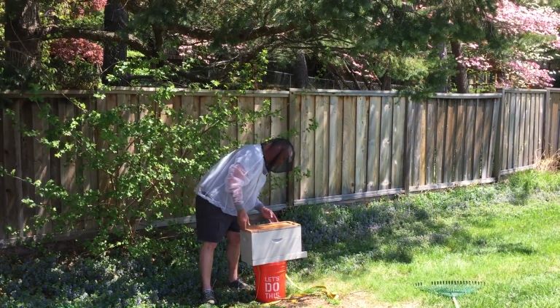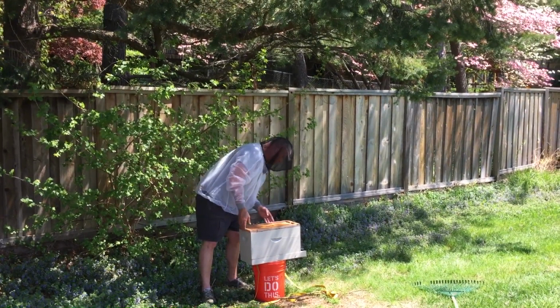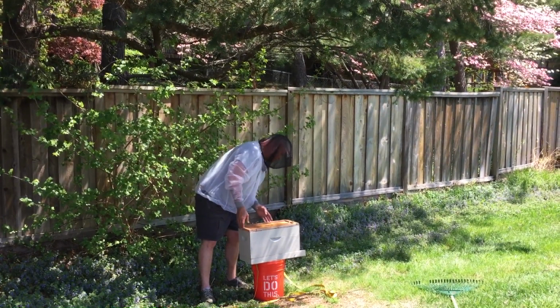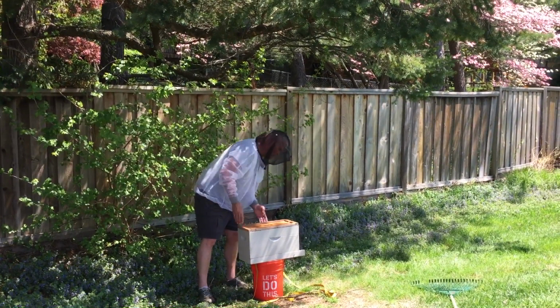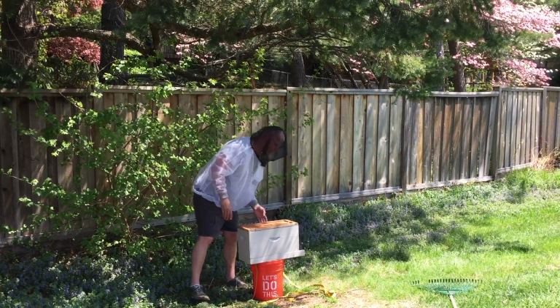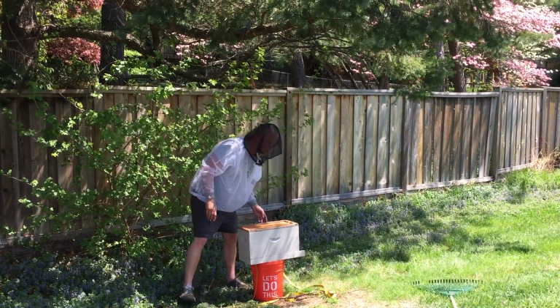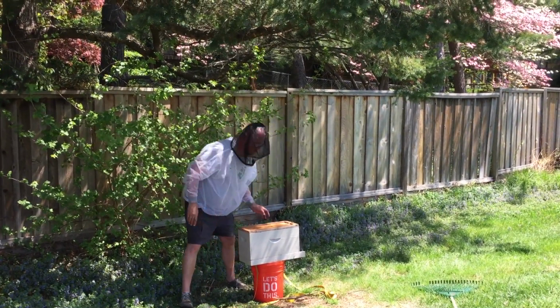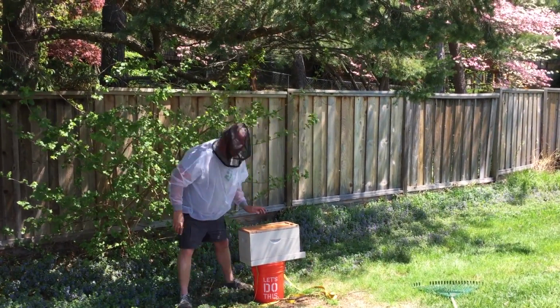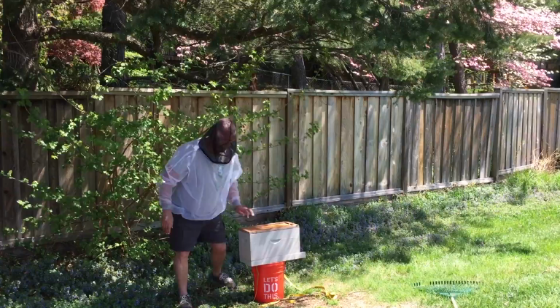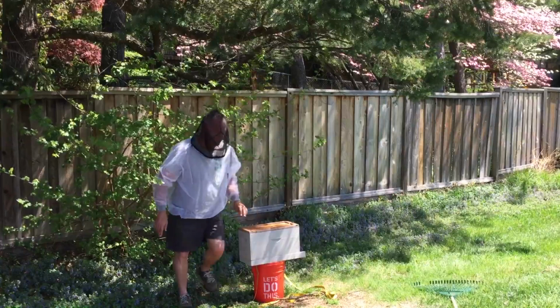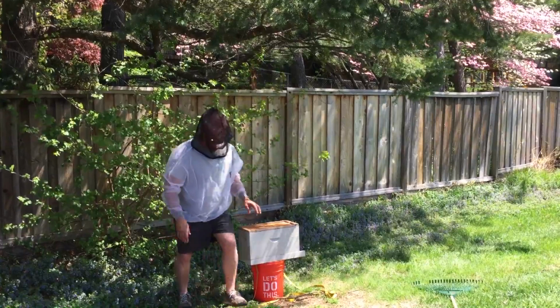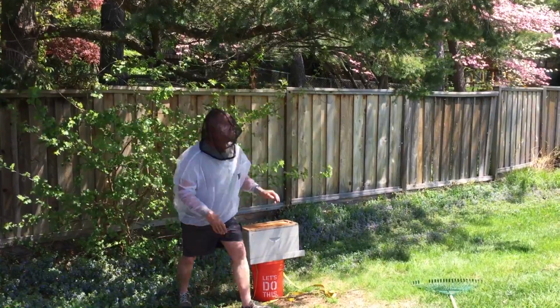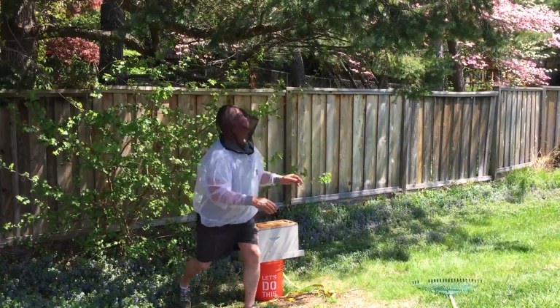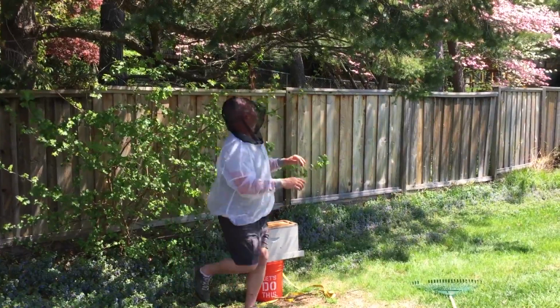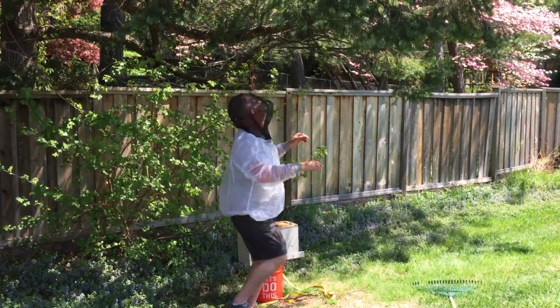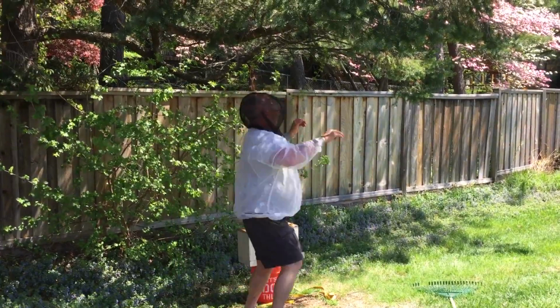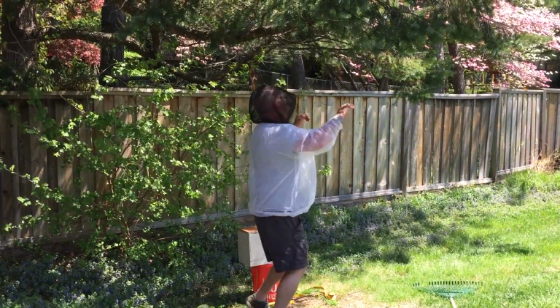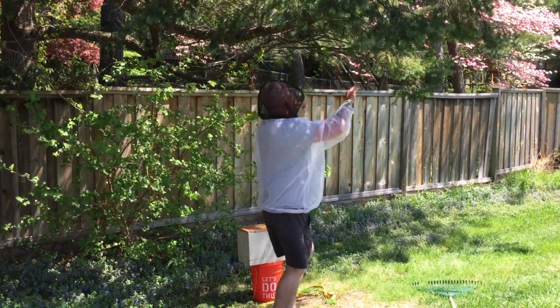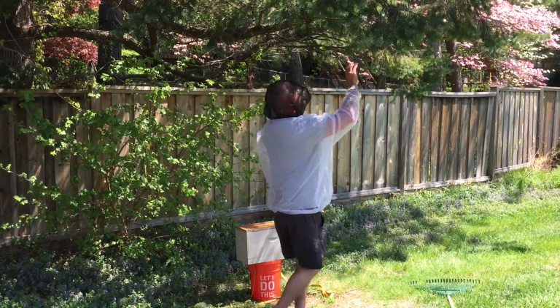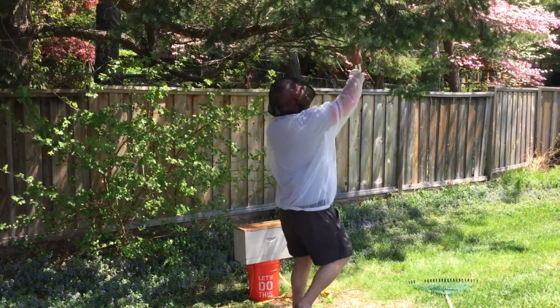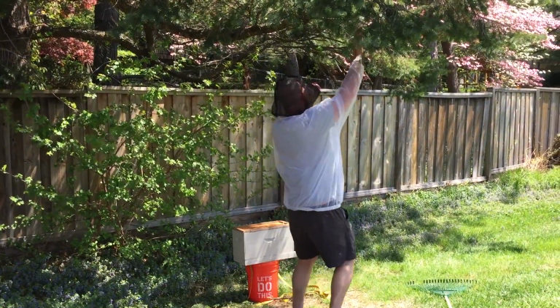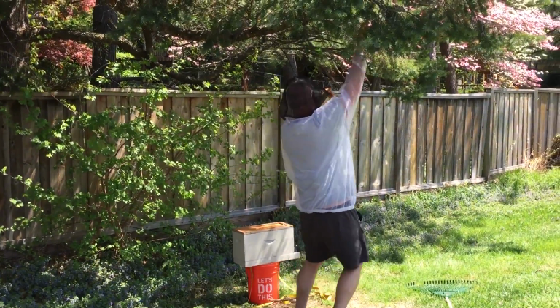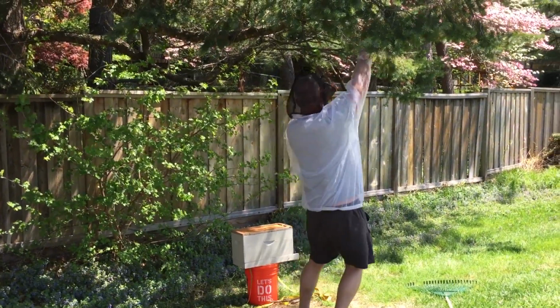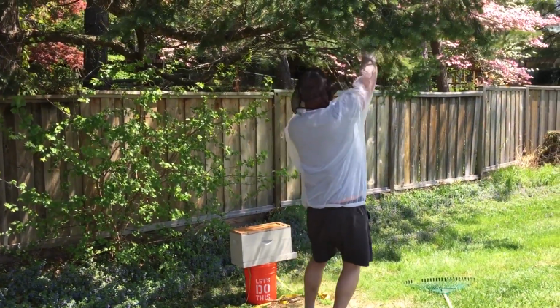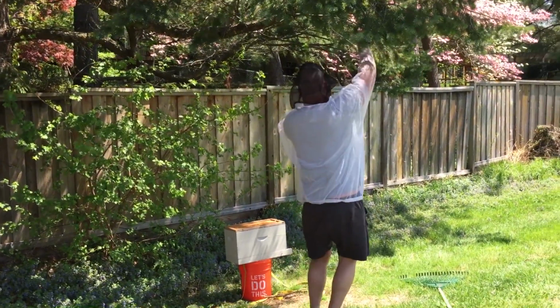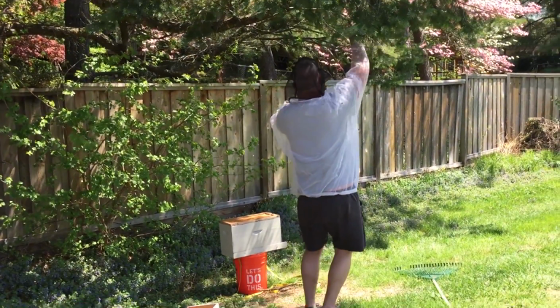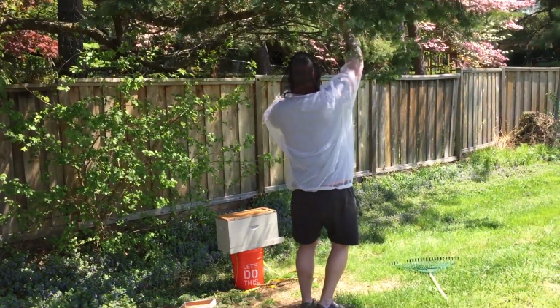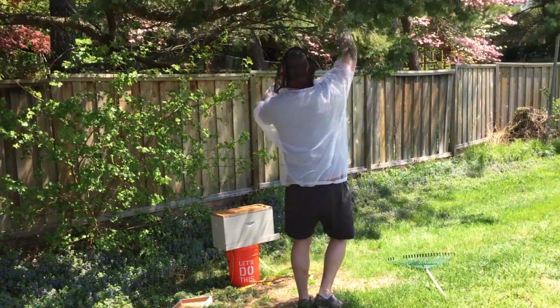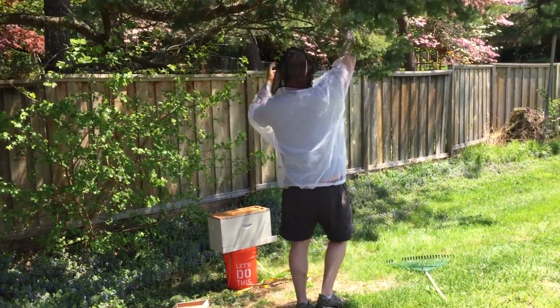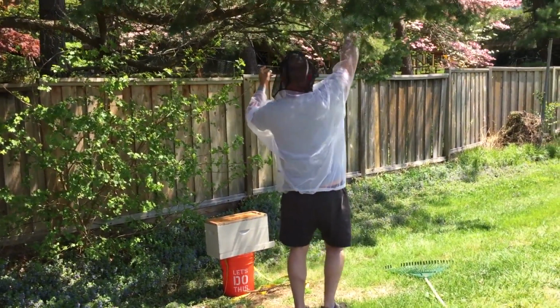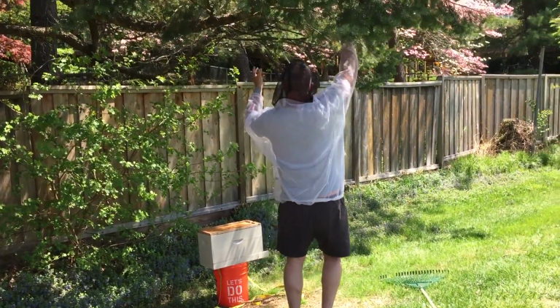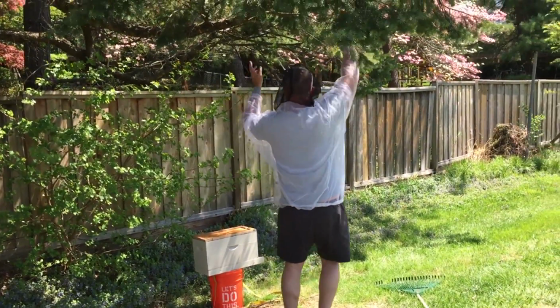I'll put the lid on to try to make it dark. What do you like to see in the dark spot?